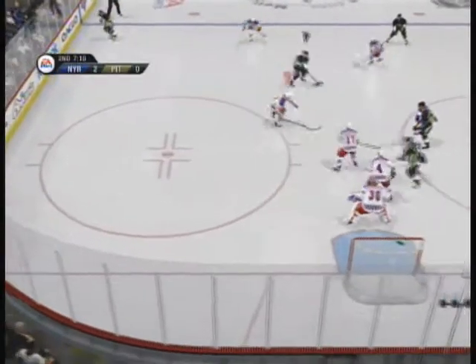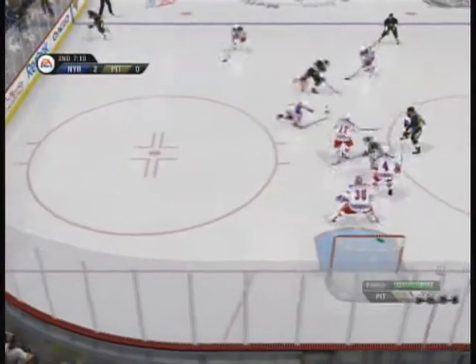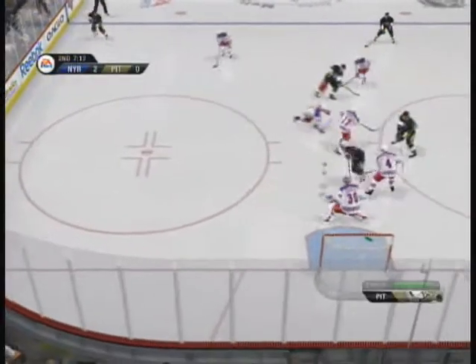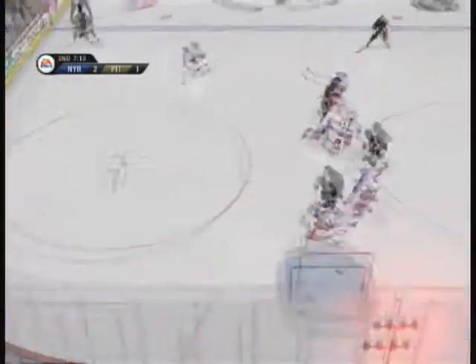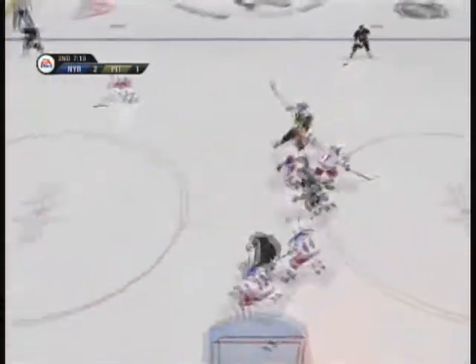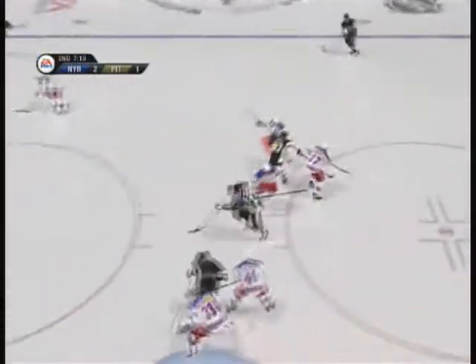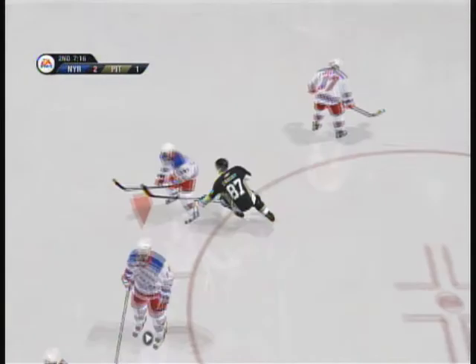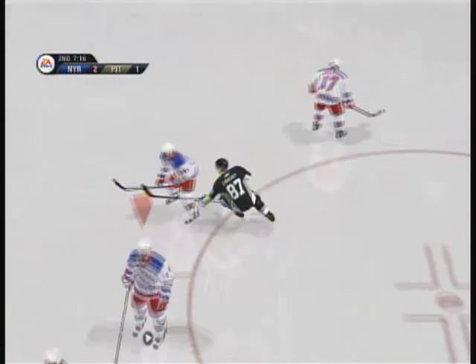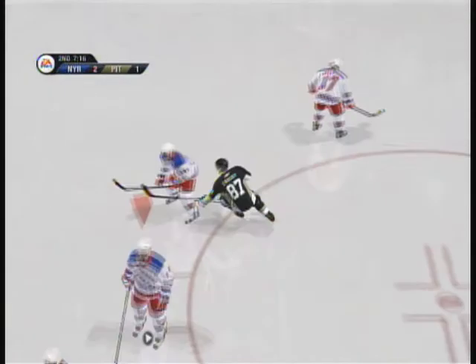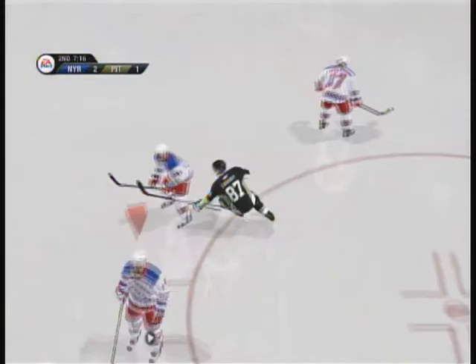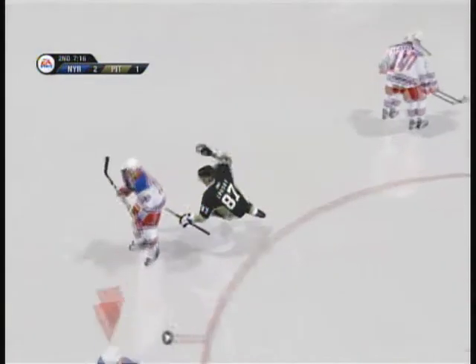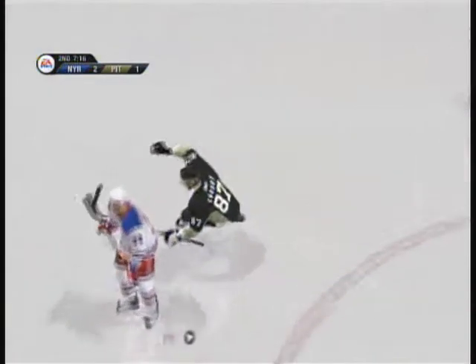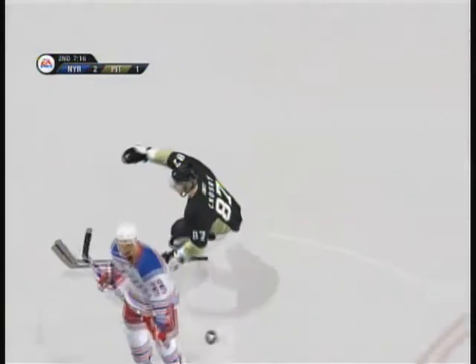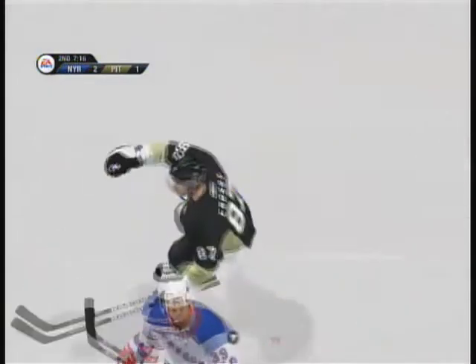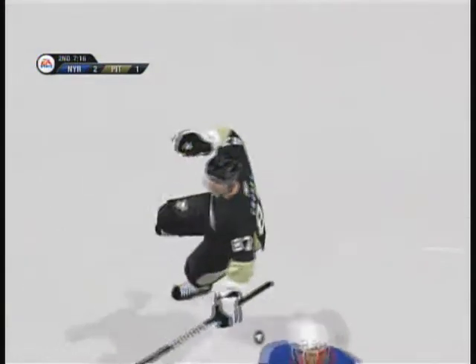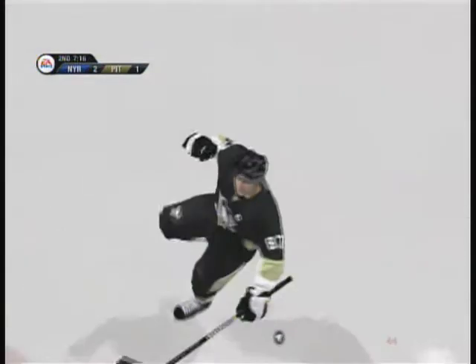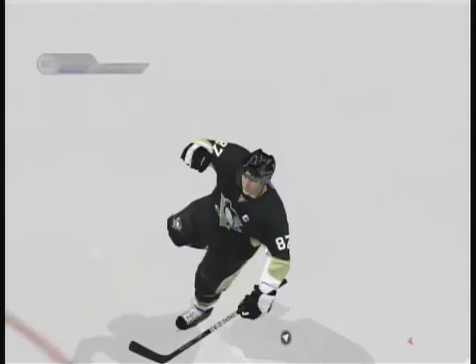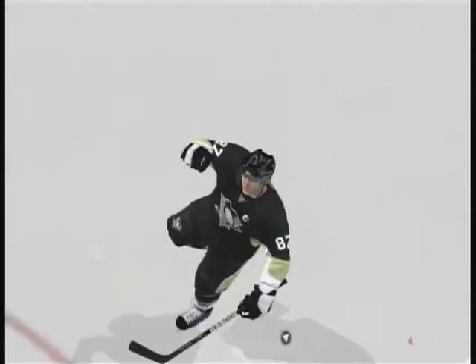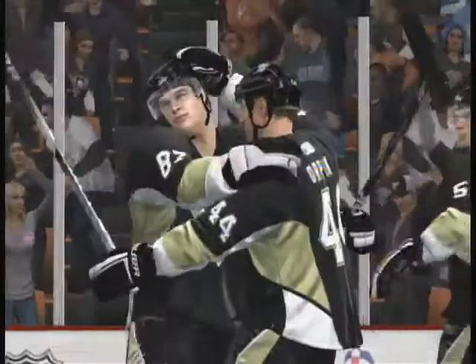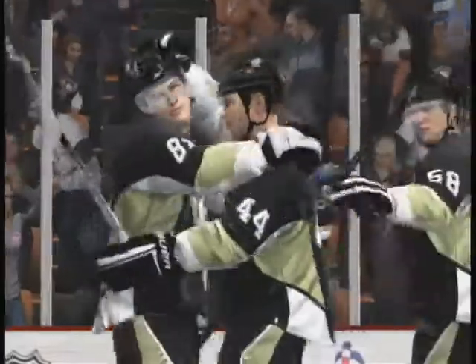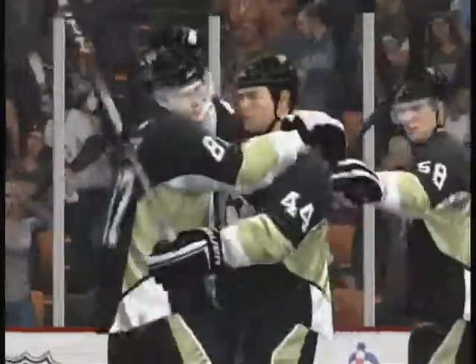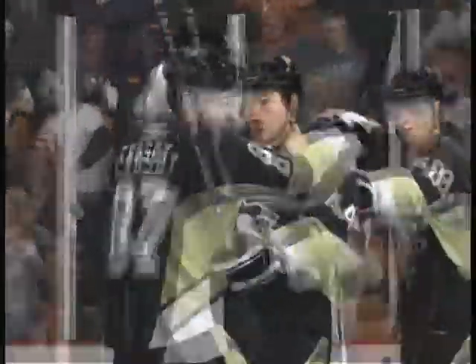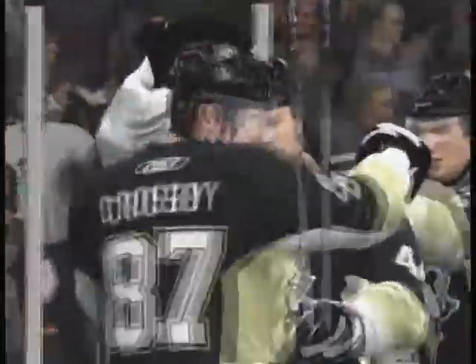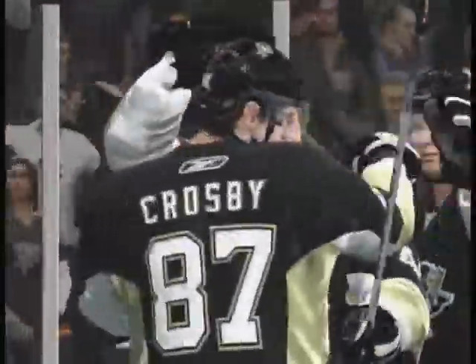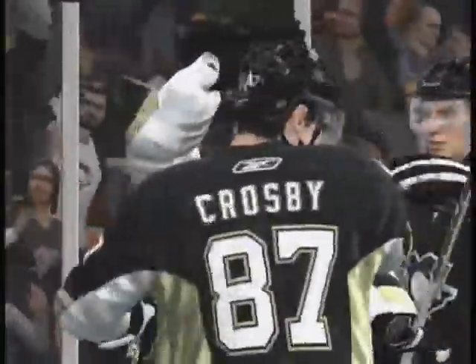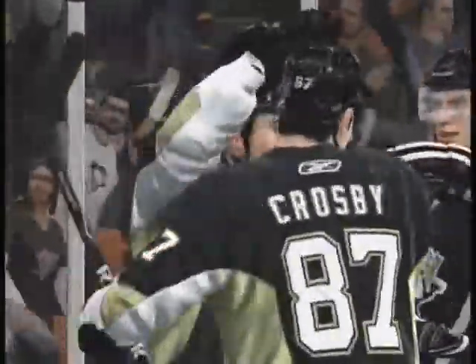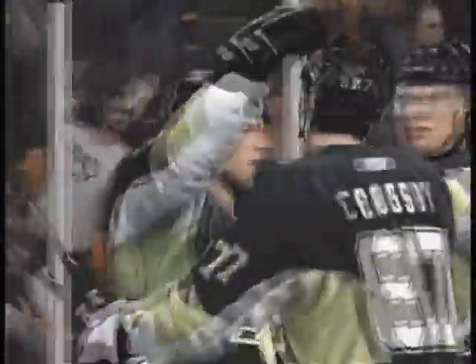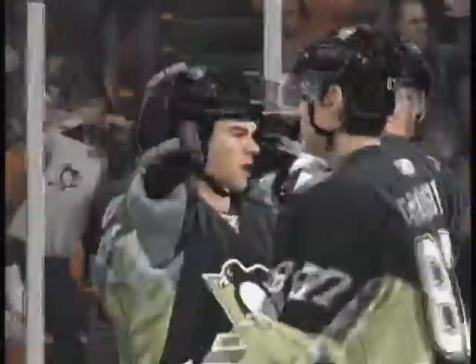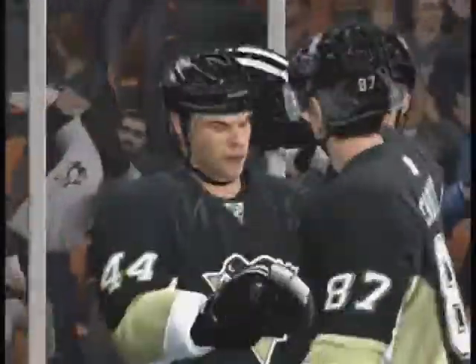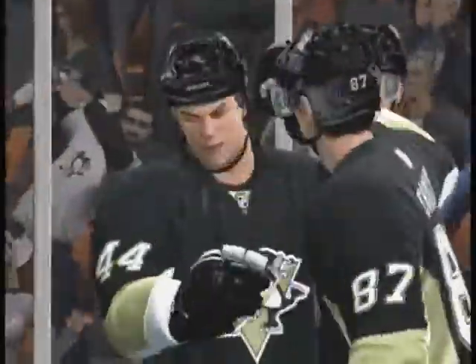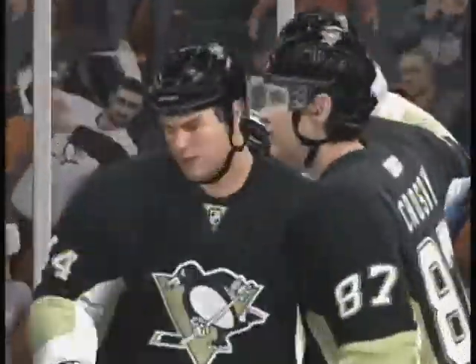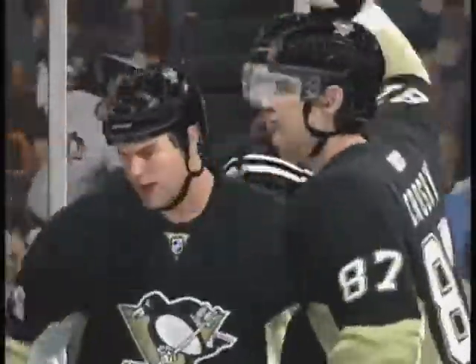Nice shot and scores! That cuts that lead to one — plenty of time left.